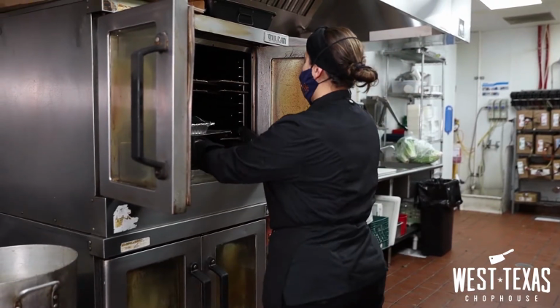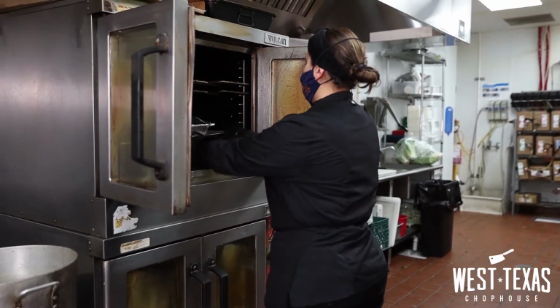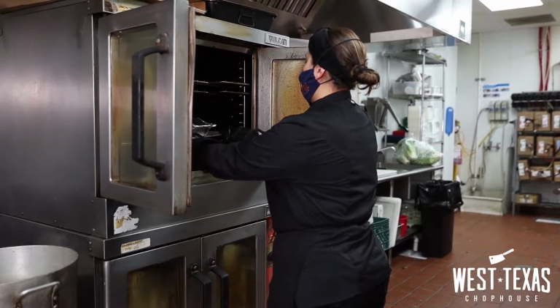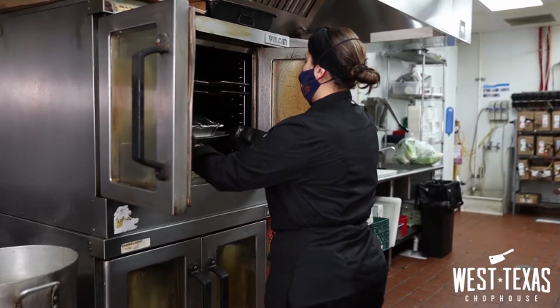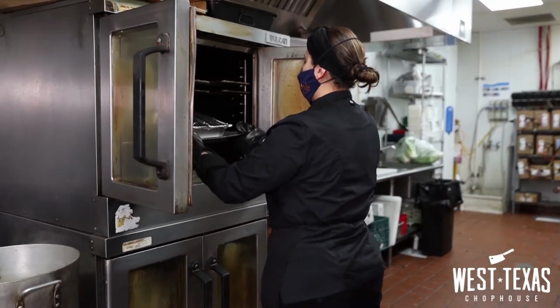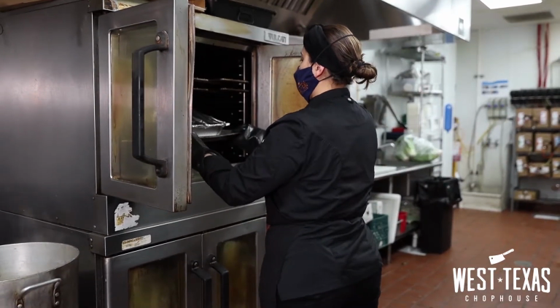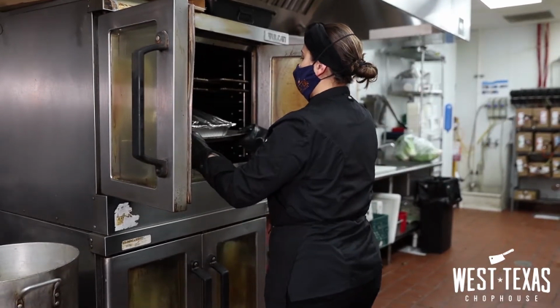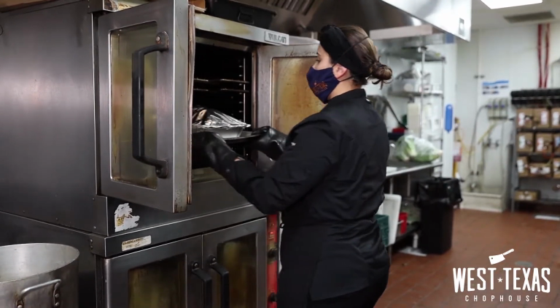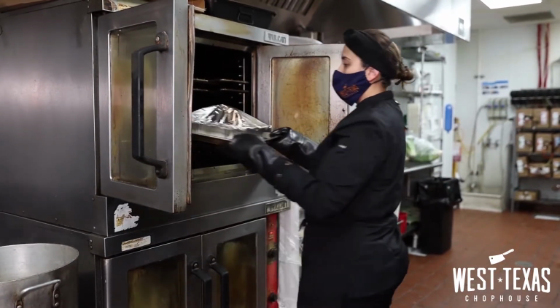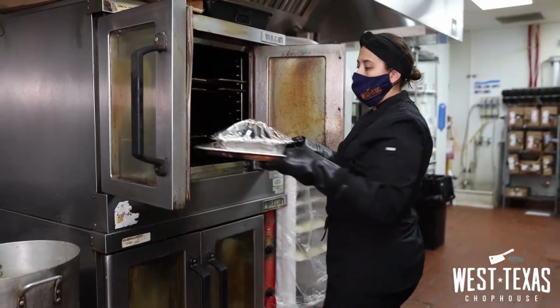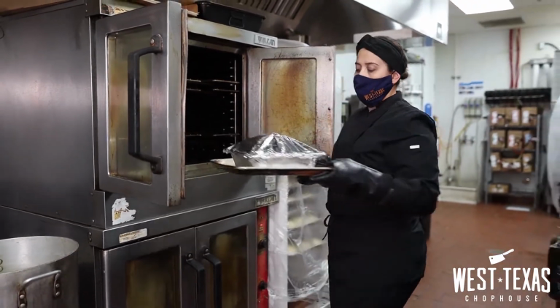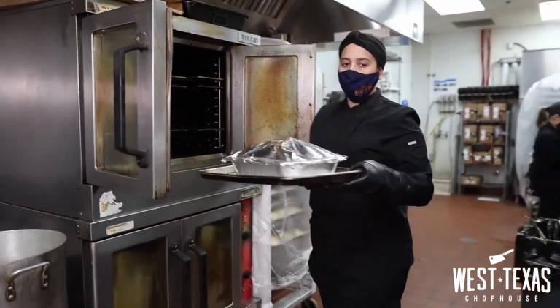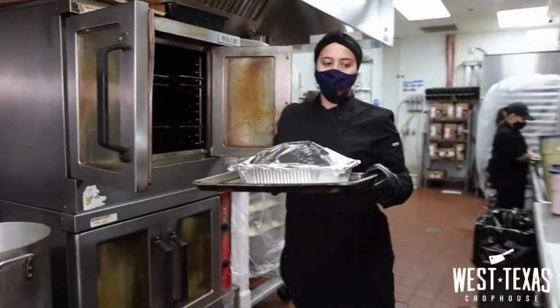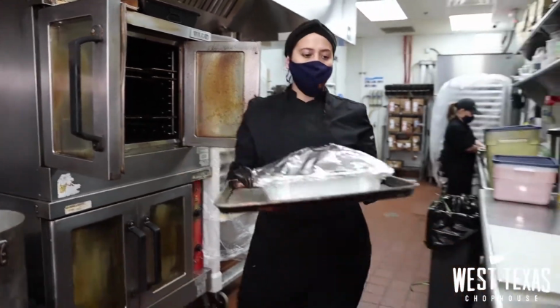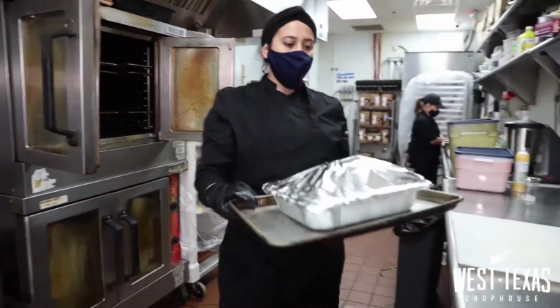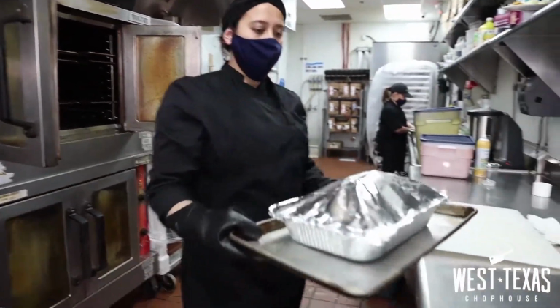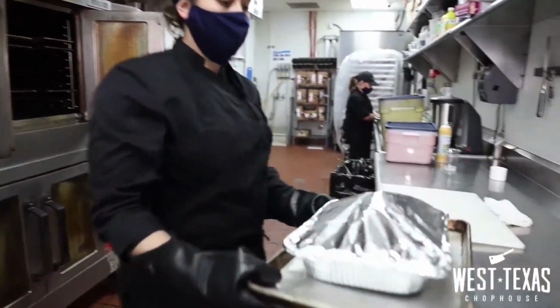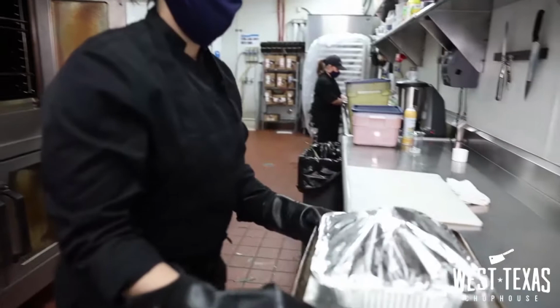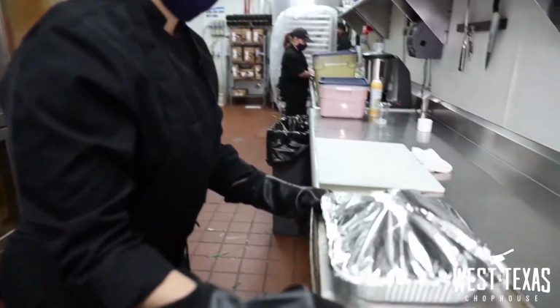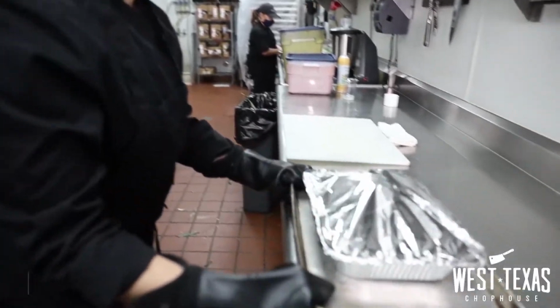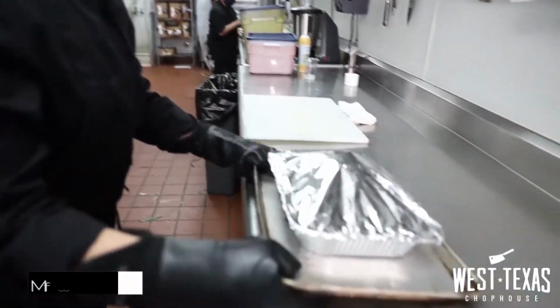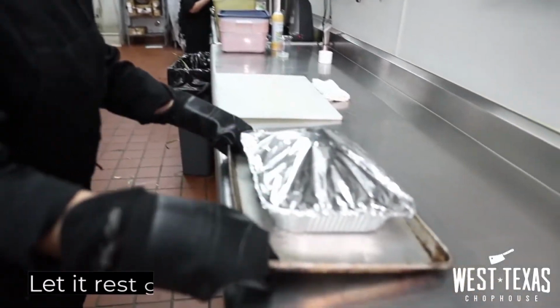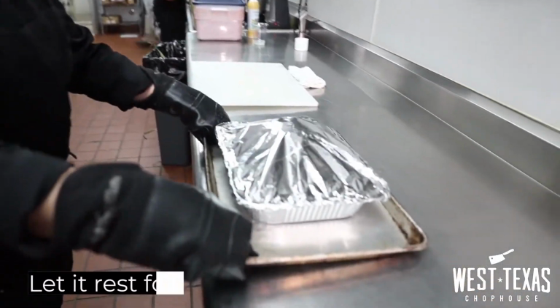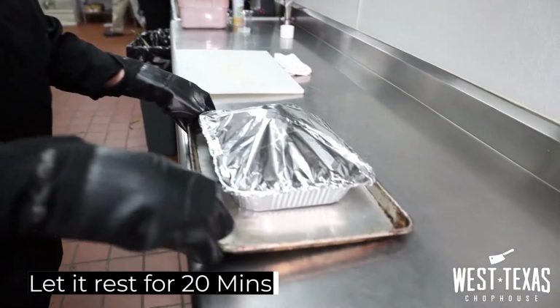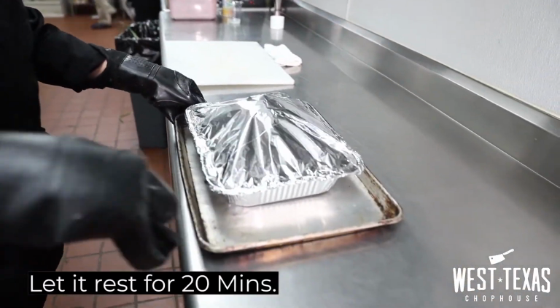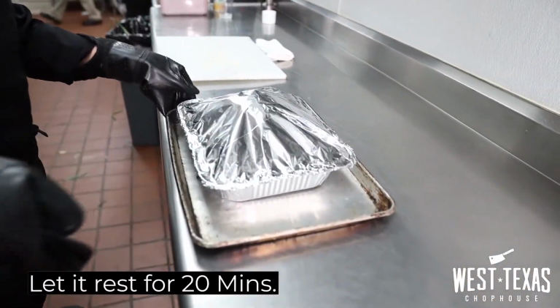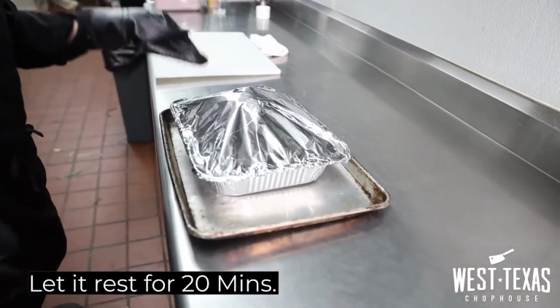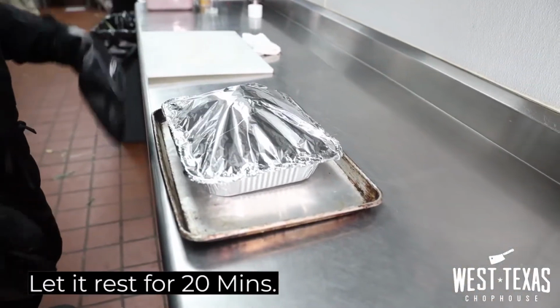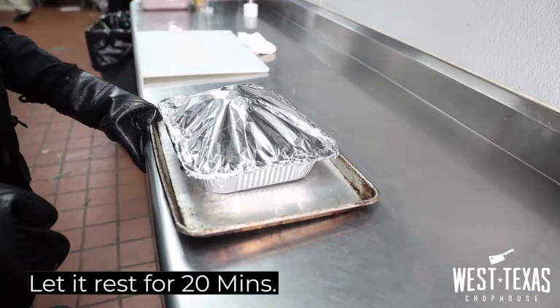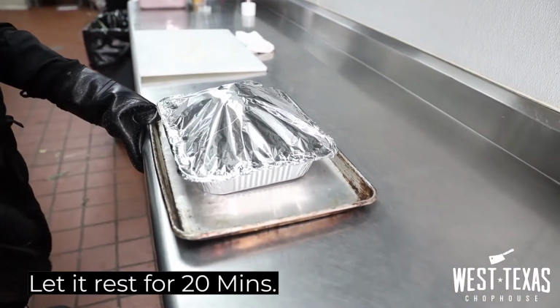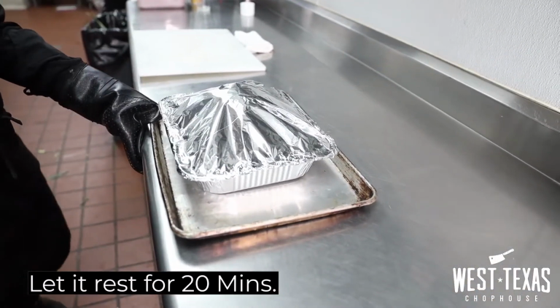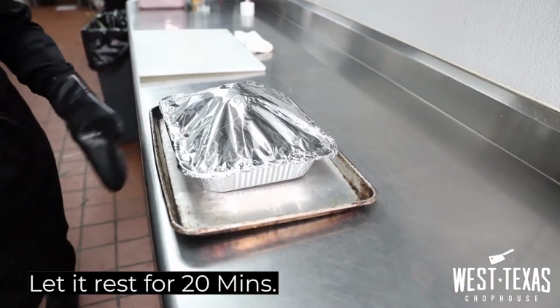When the turkey breast is ready, we are going to let it rest for 20 minutes and then we are going to proceed to slice it.